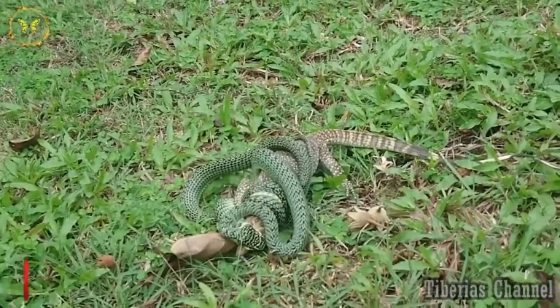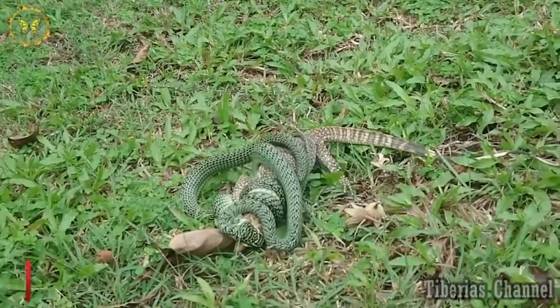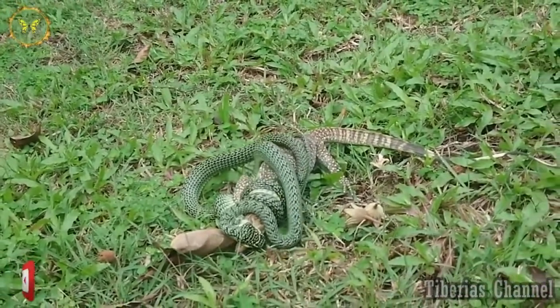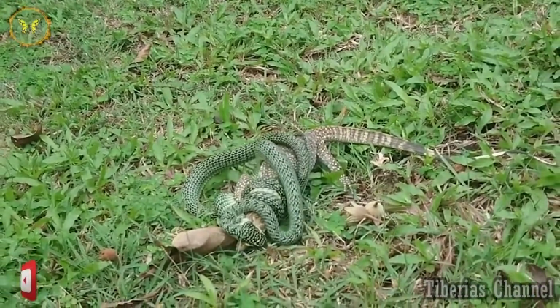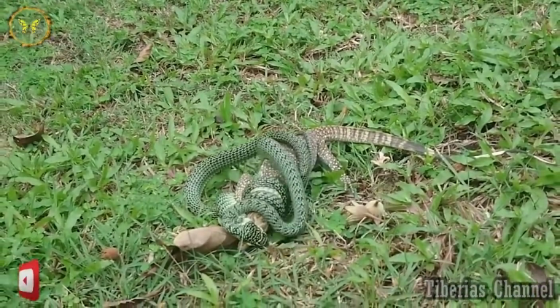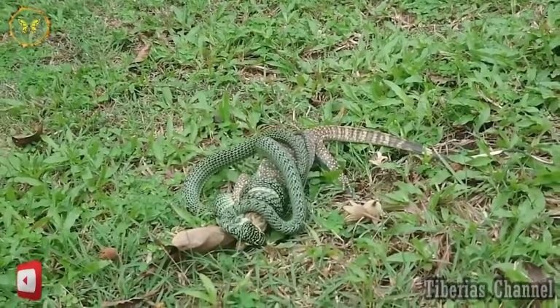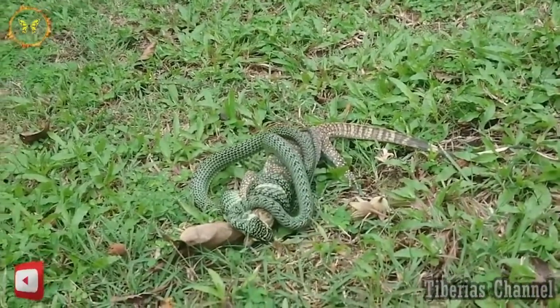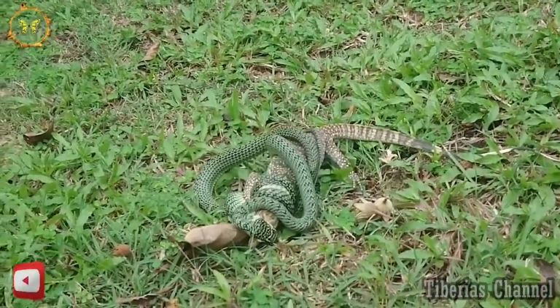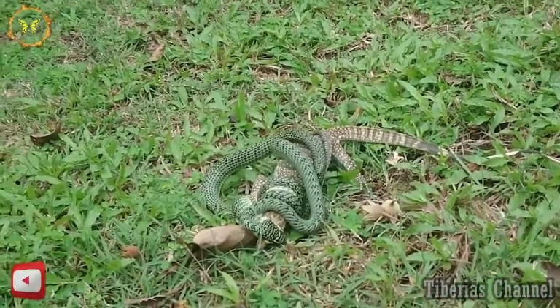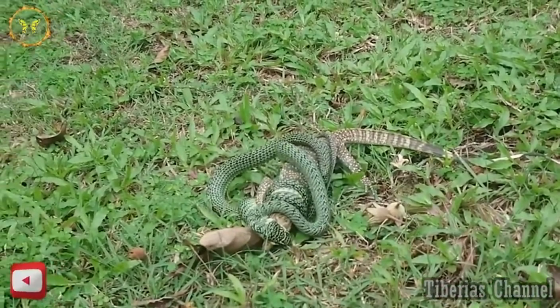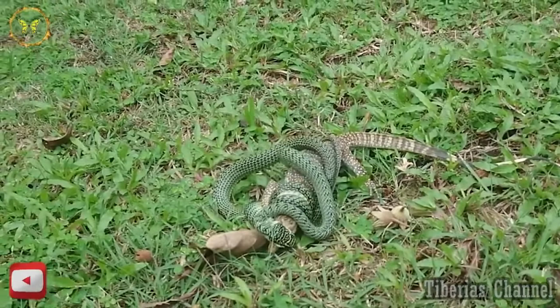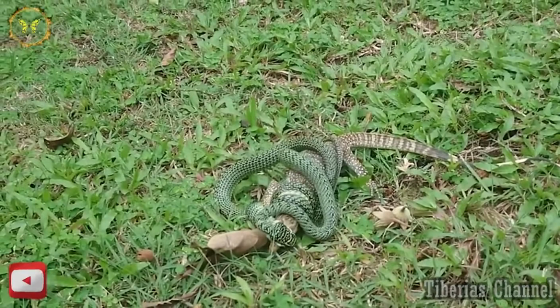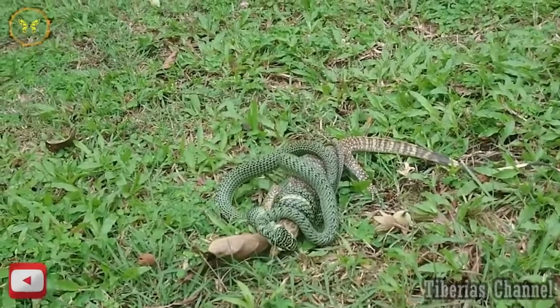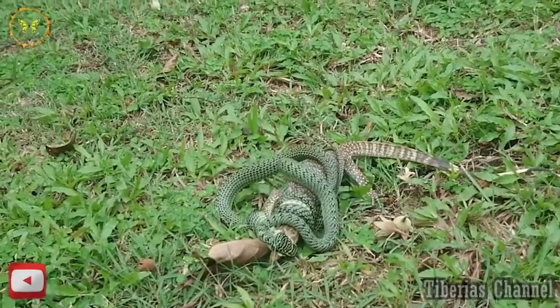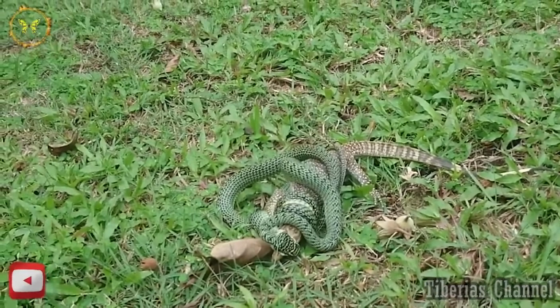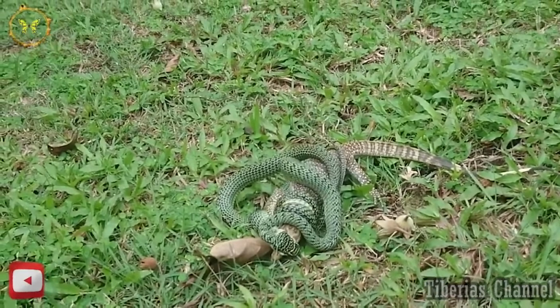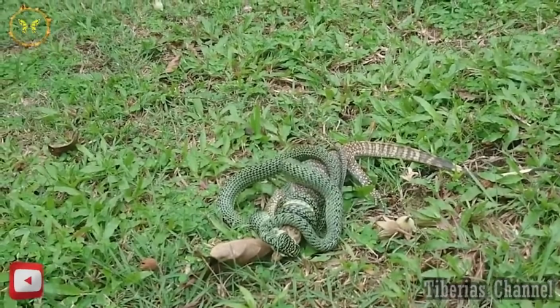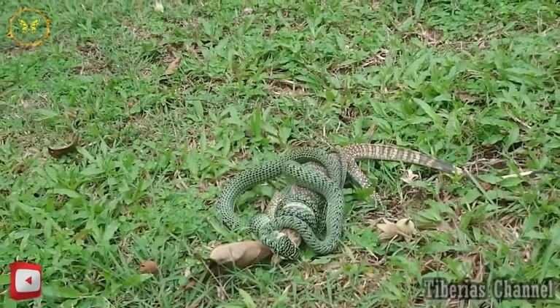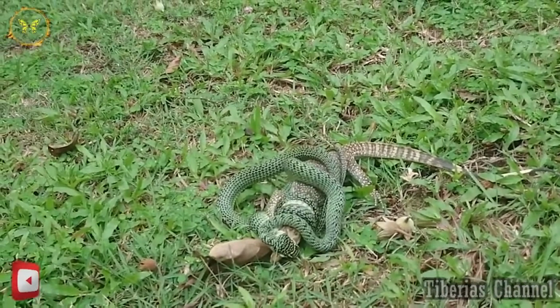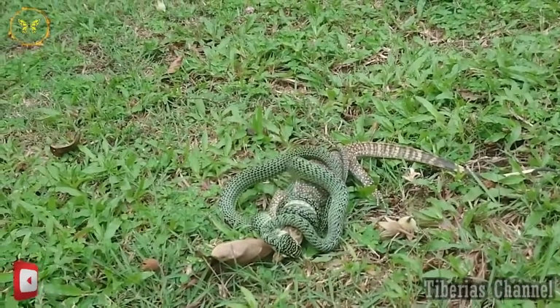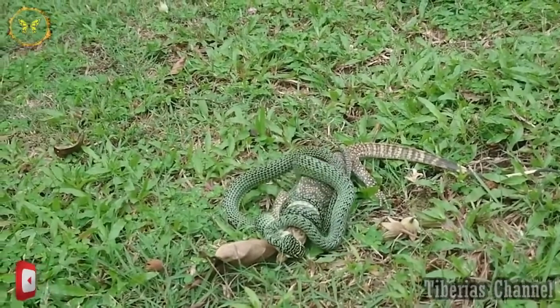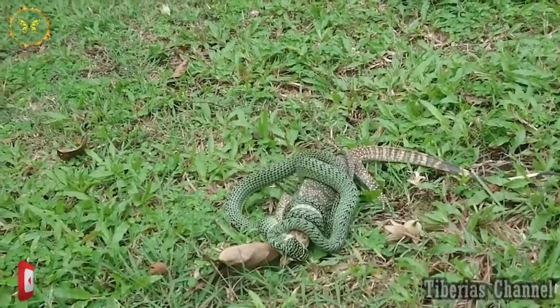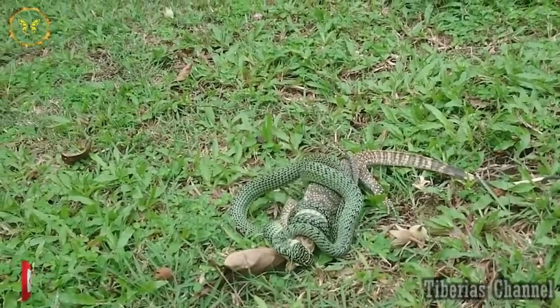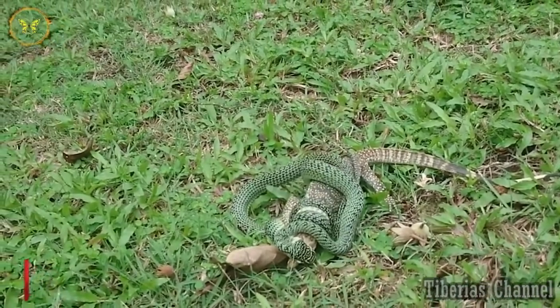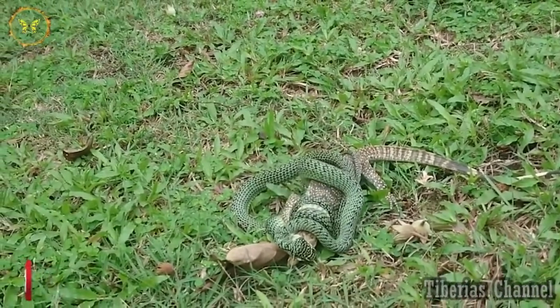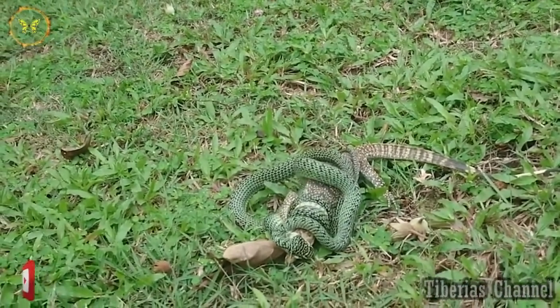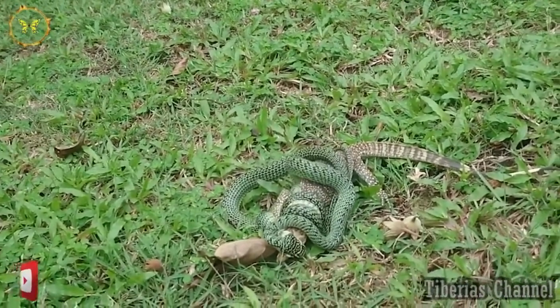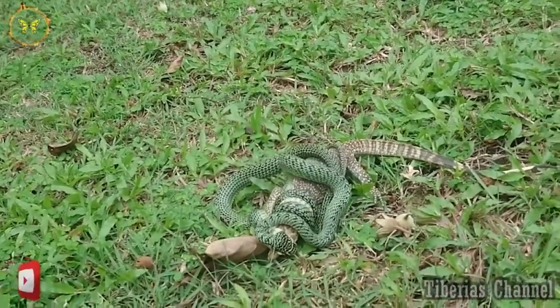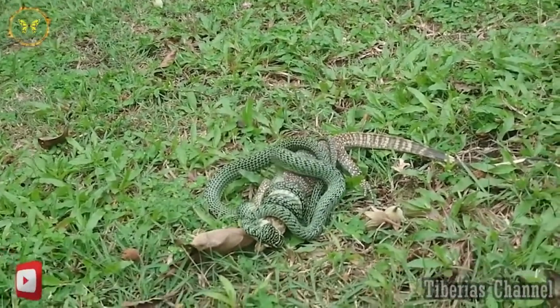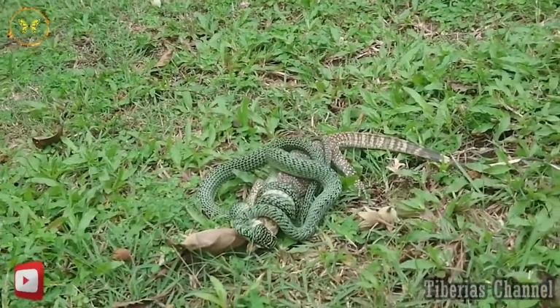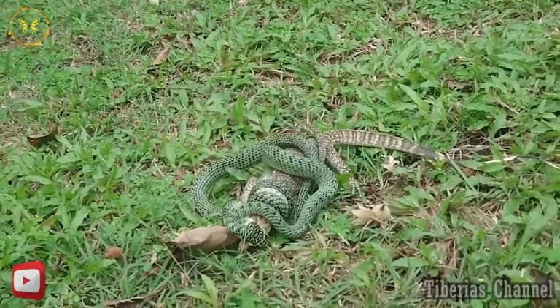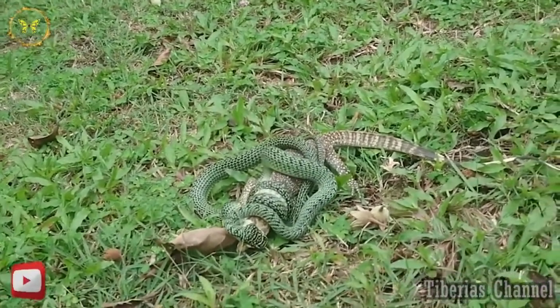Oh my god, that poor lizard. I mean, it's all nature works, but jeez. Yeah.